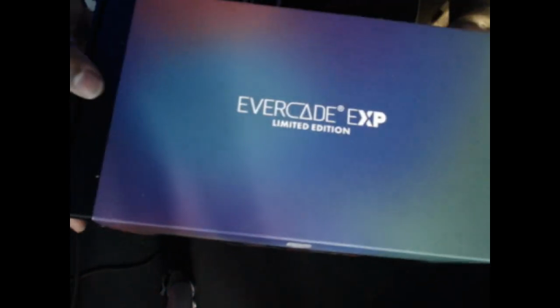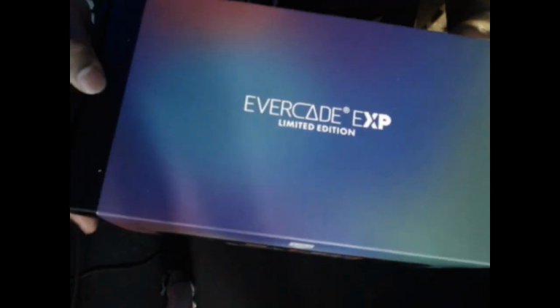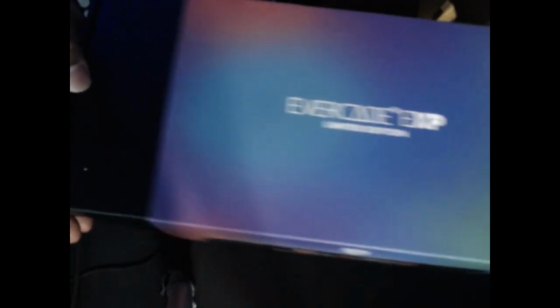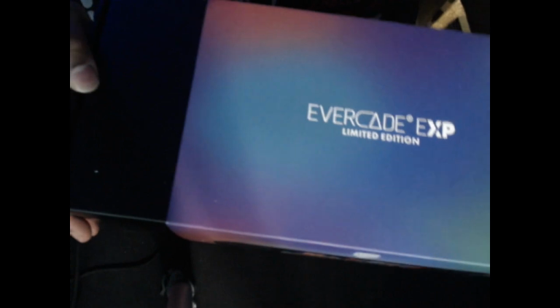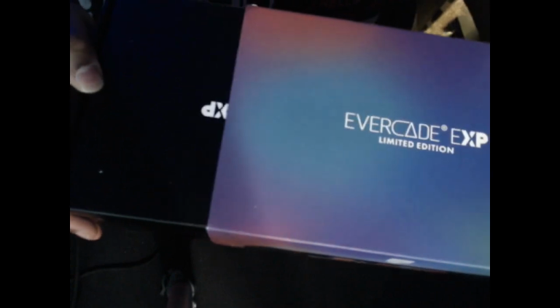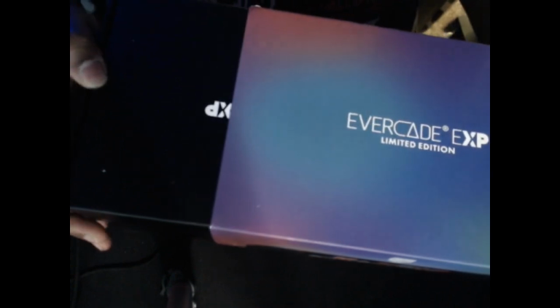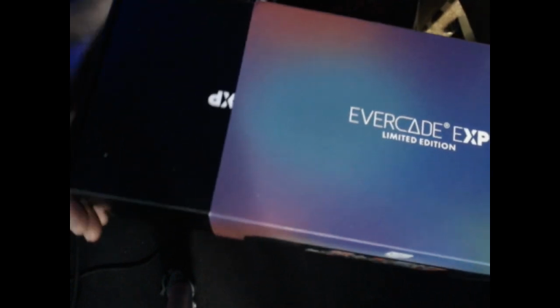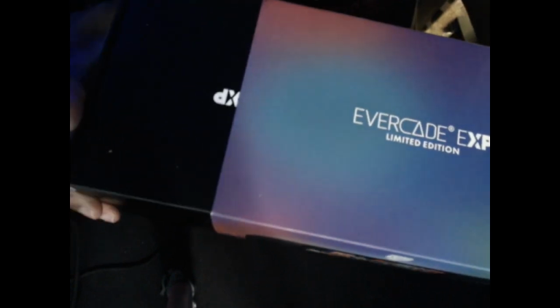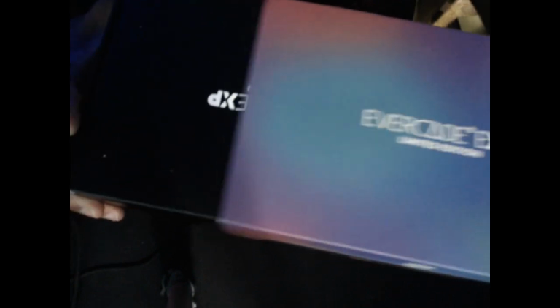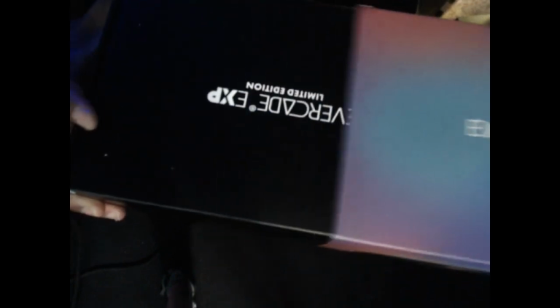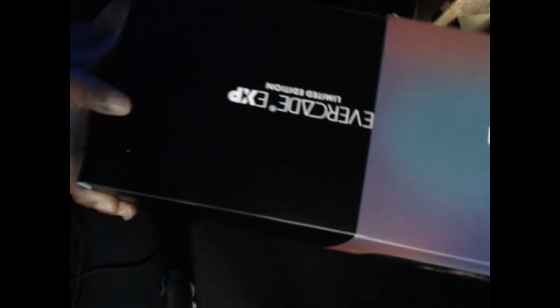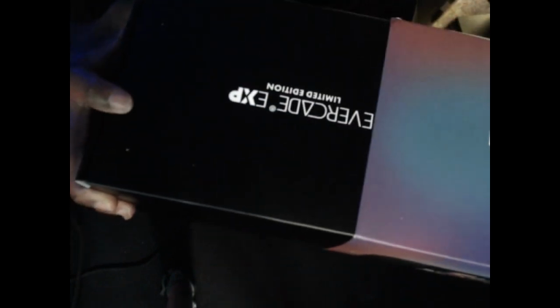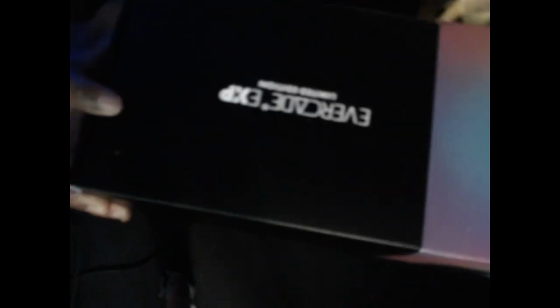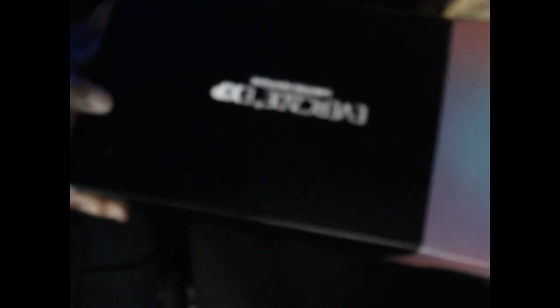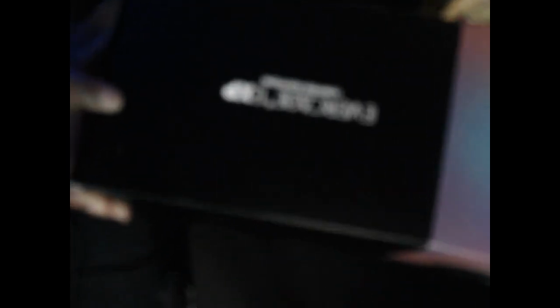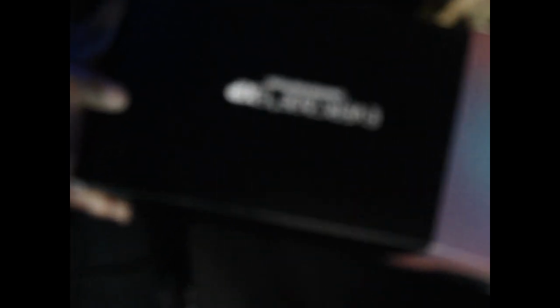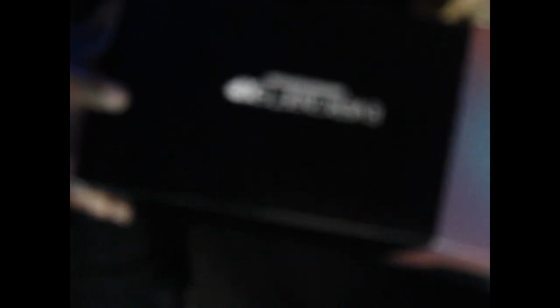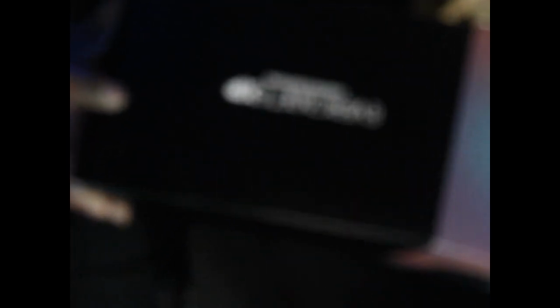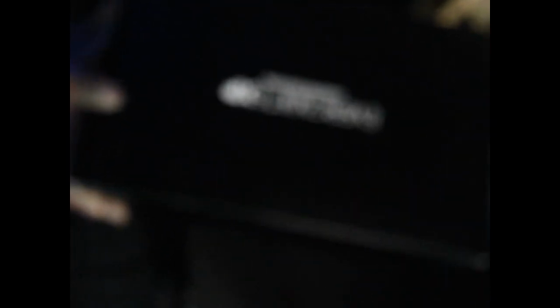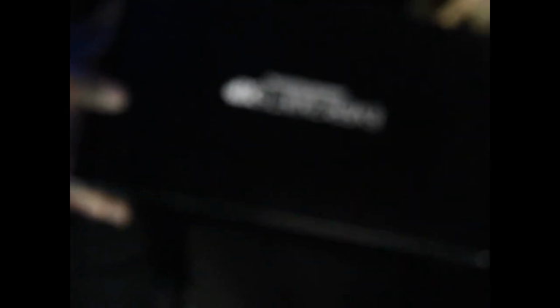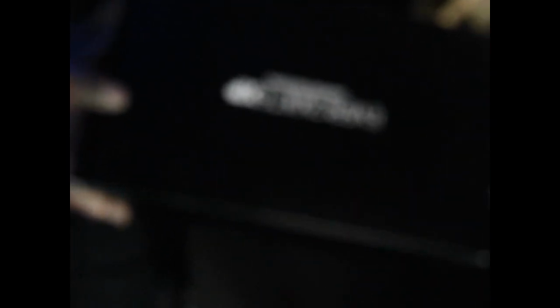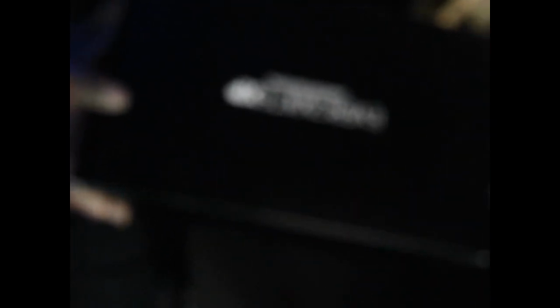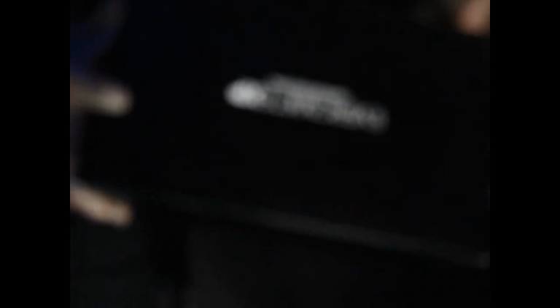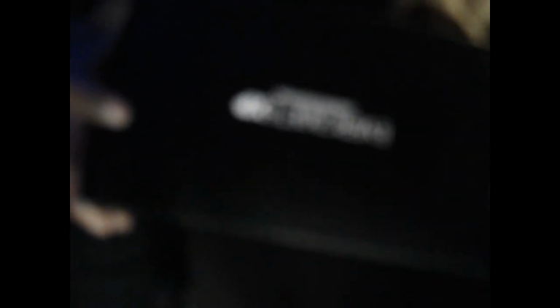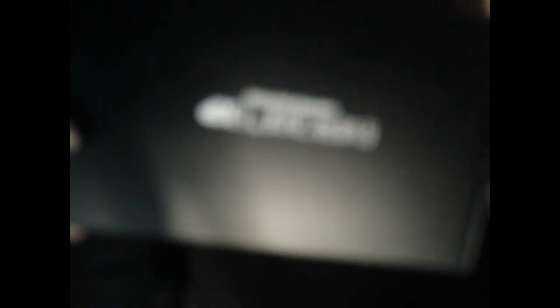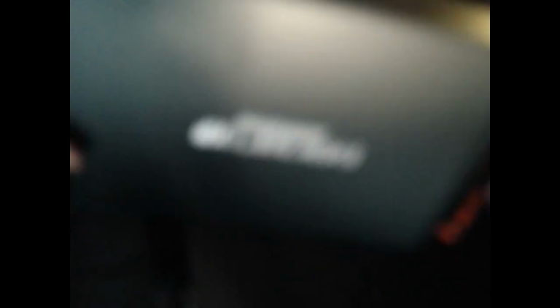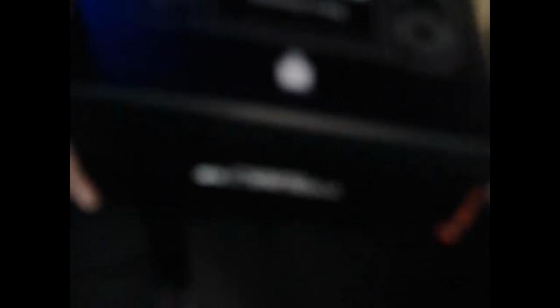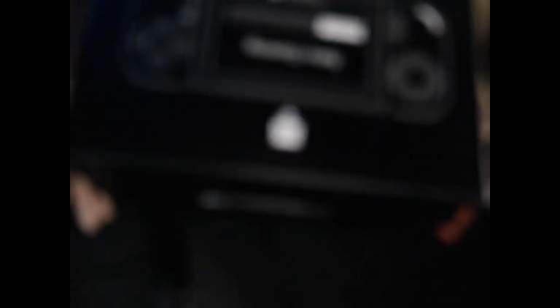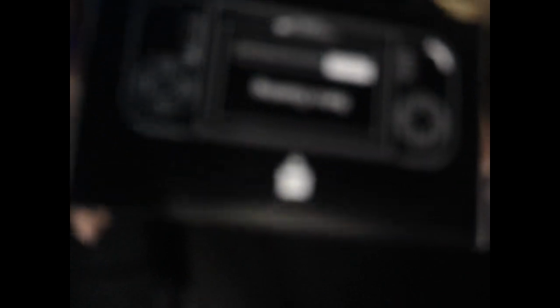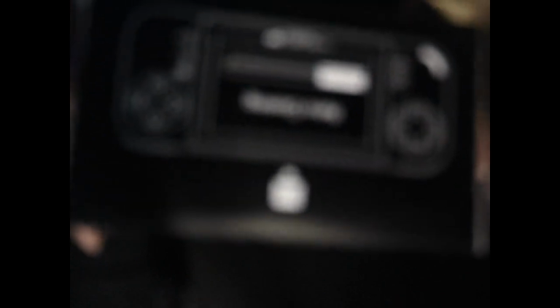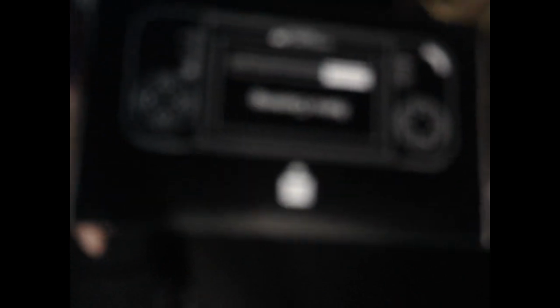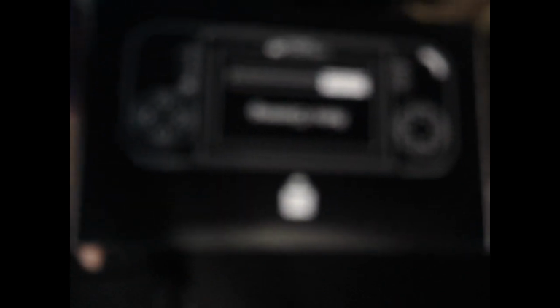And of course we're gonna slide this bad boy off — and this is the Evercade EXP Limited Edition.